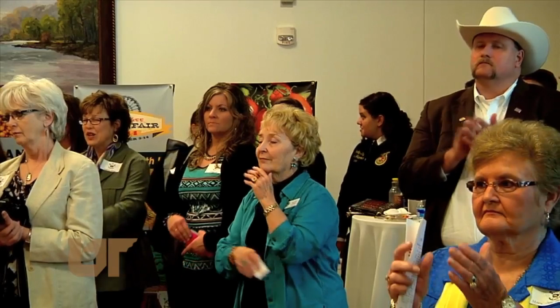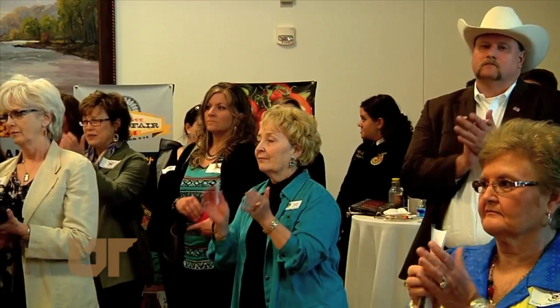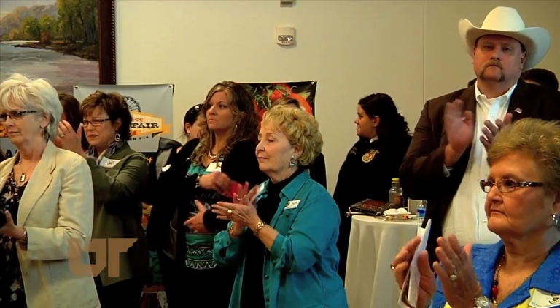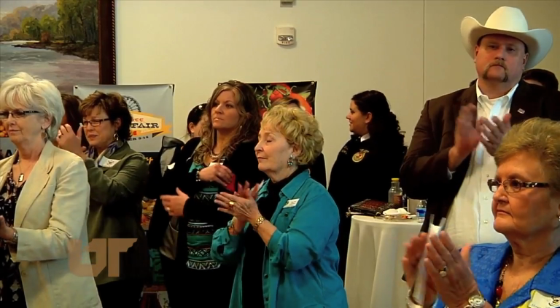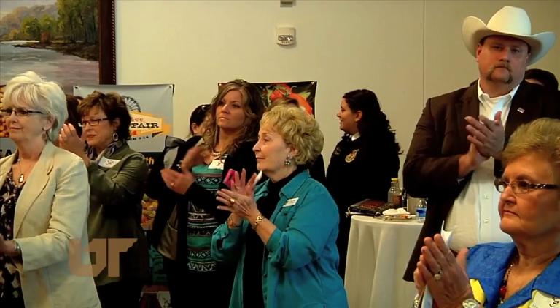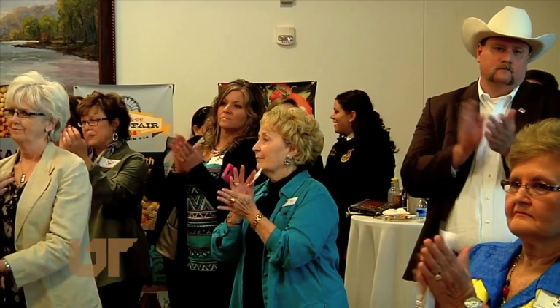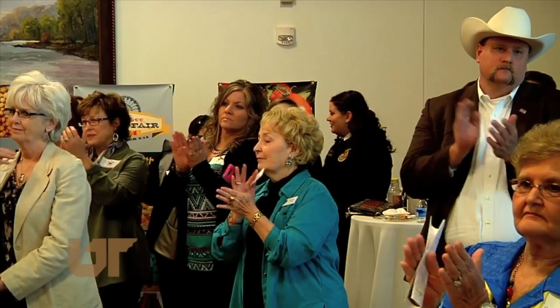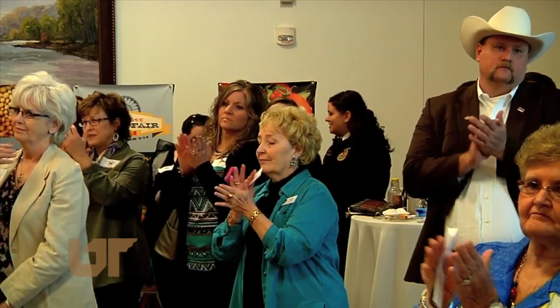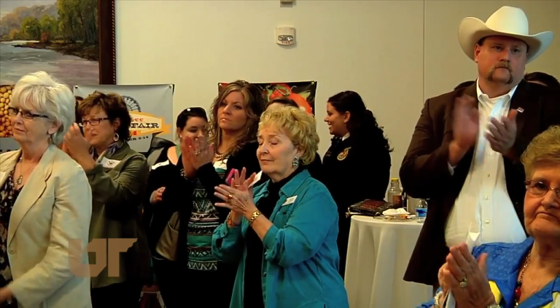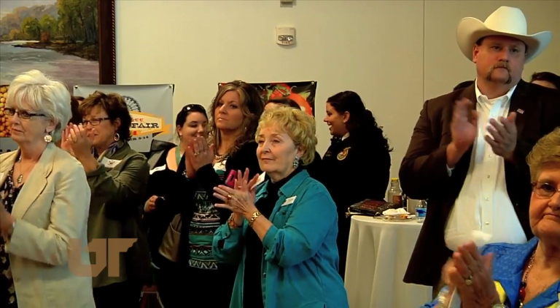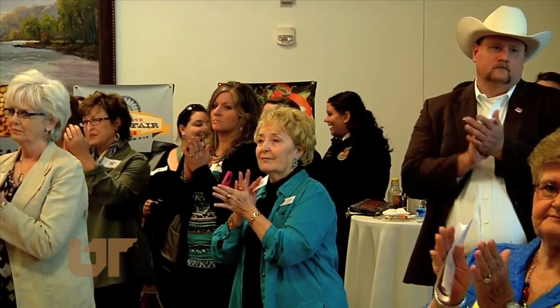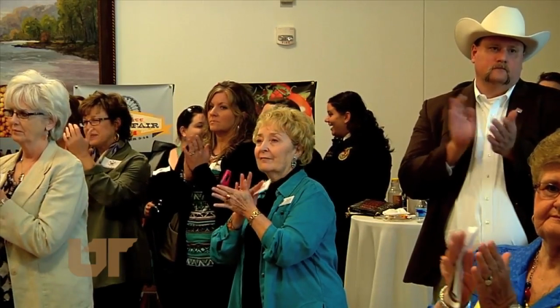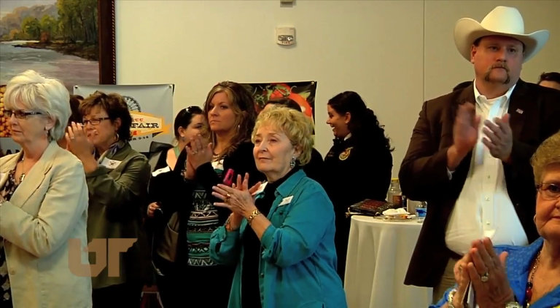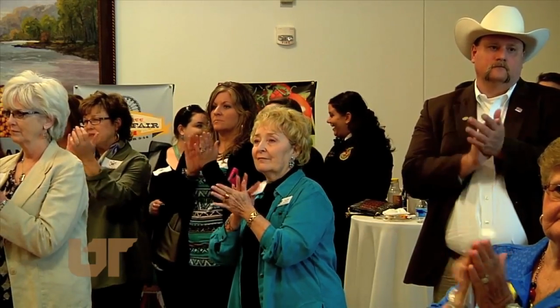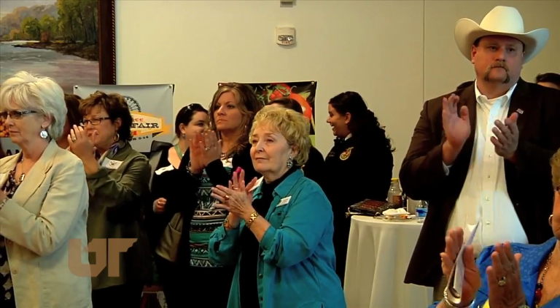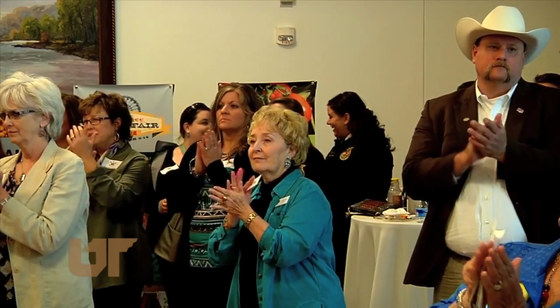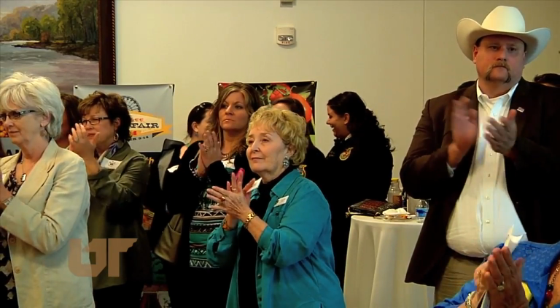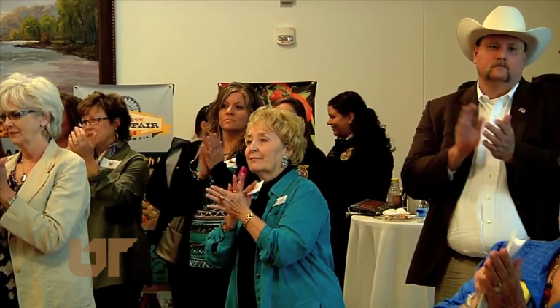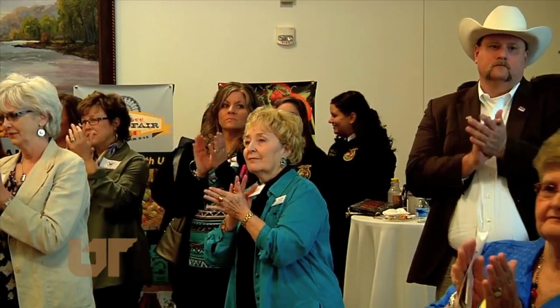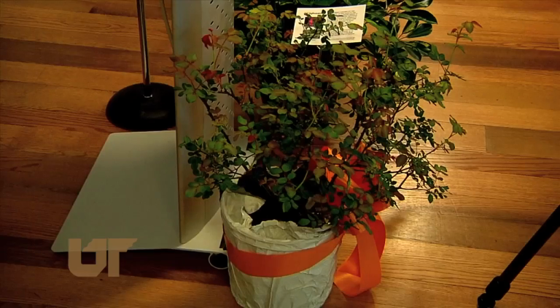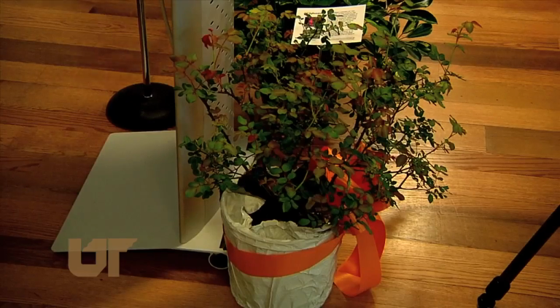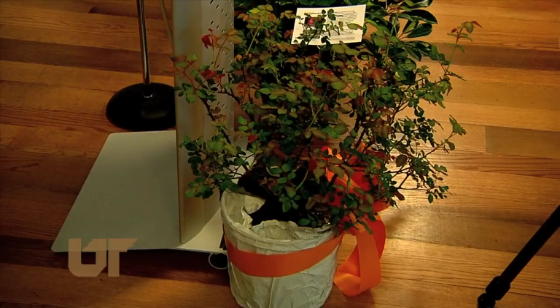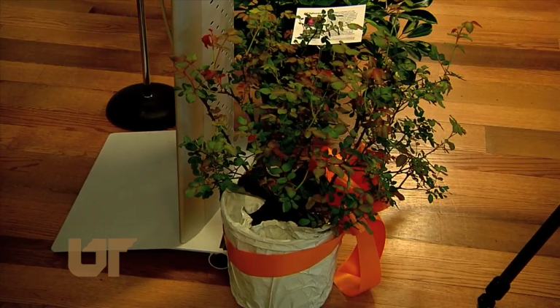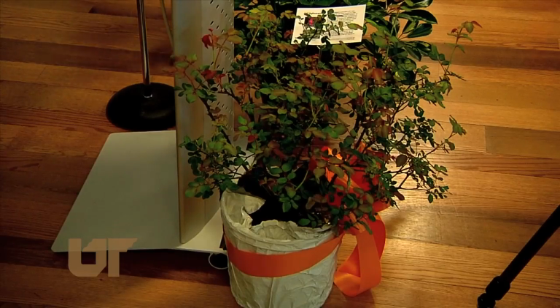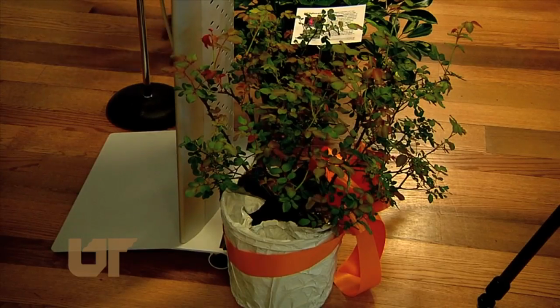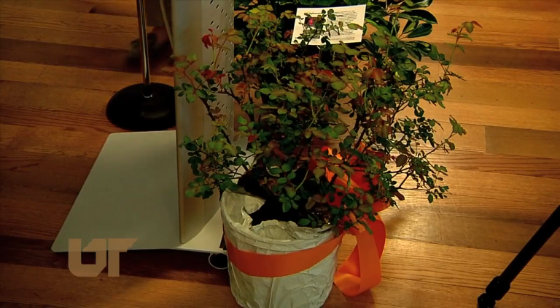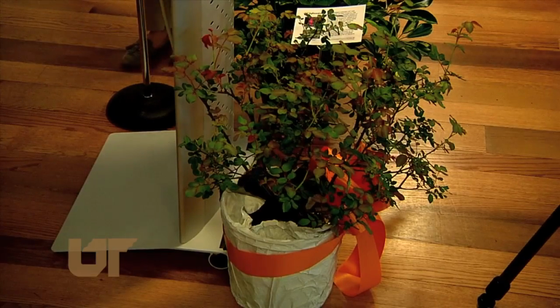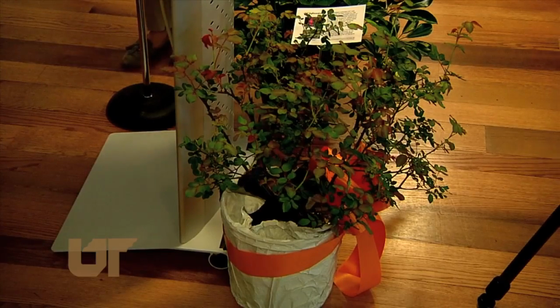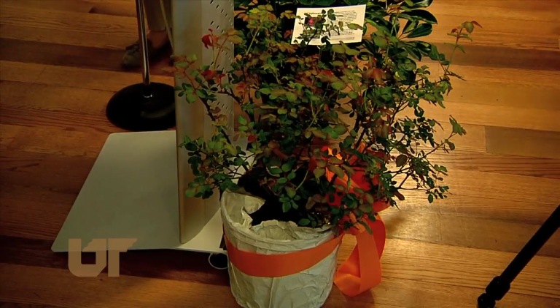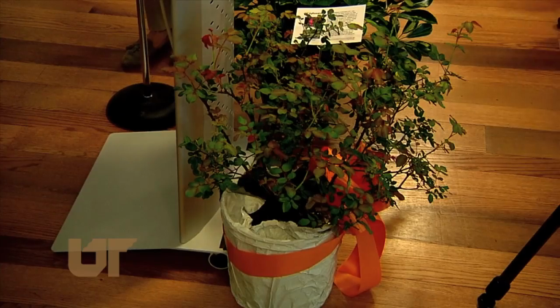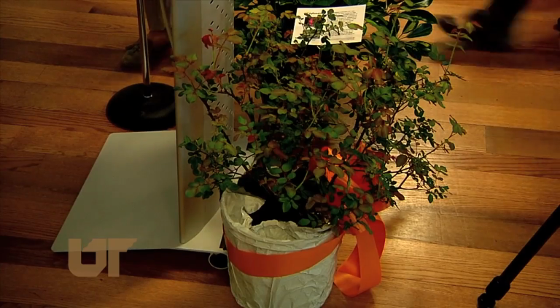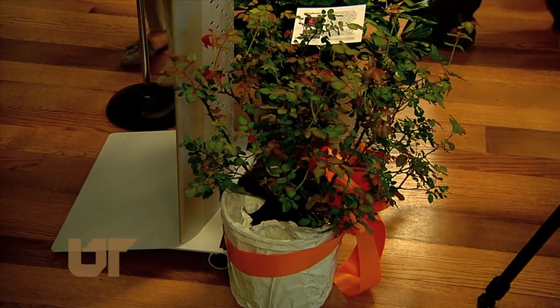Mrs. Haslam has plans for a public garden at the Governor's Mansion, and the rose bush will be planted there.